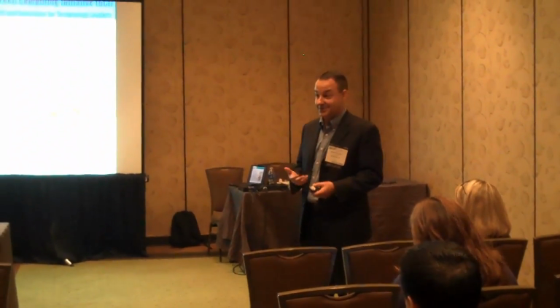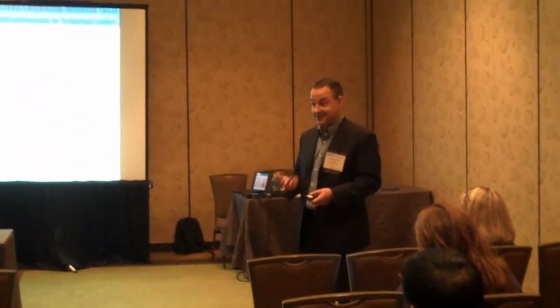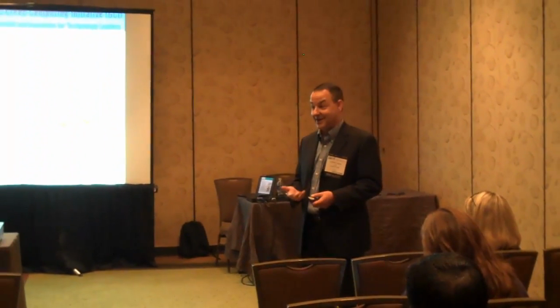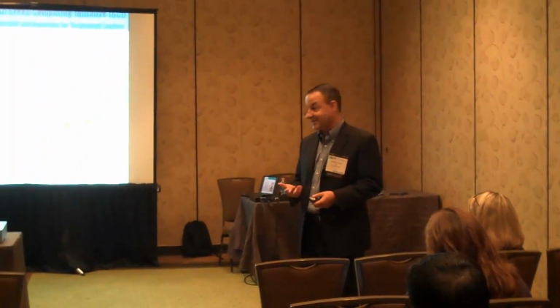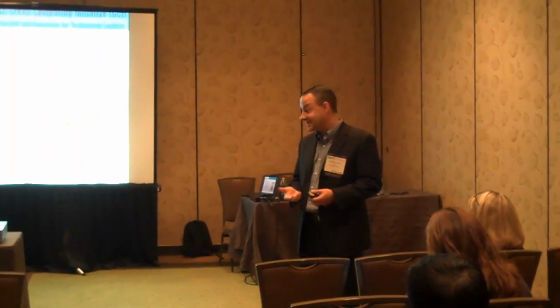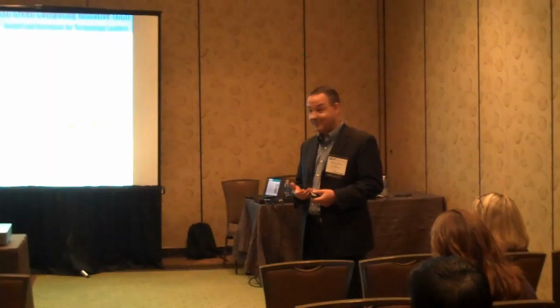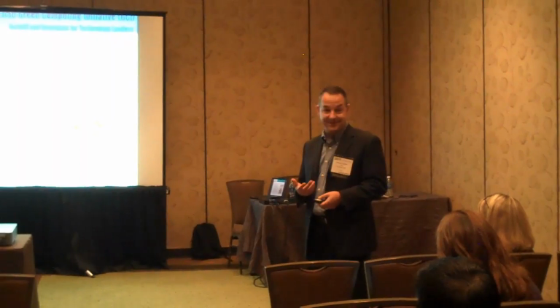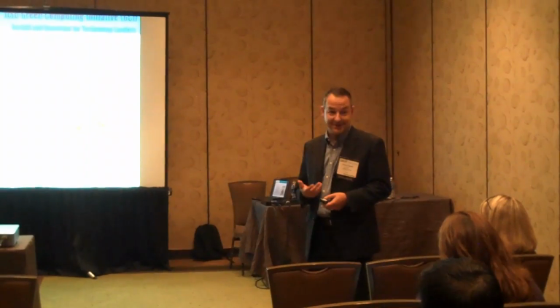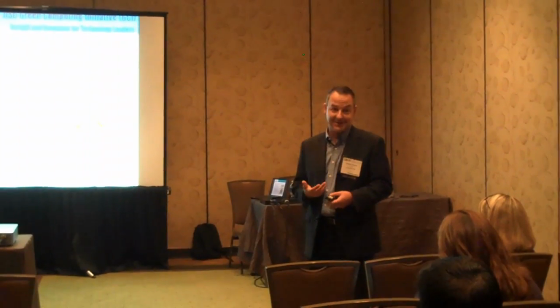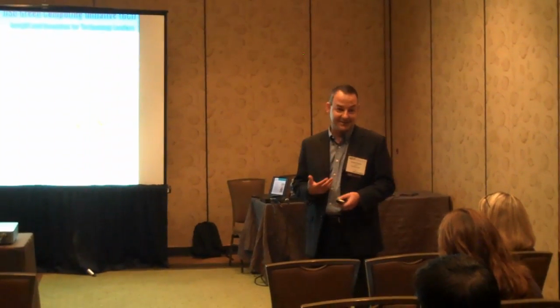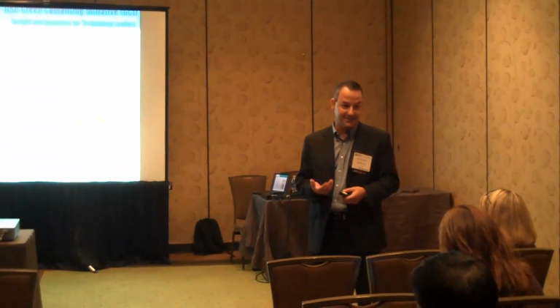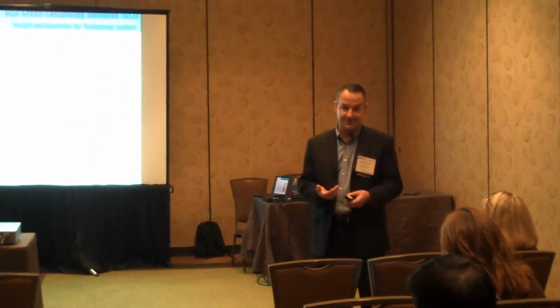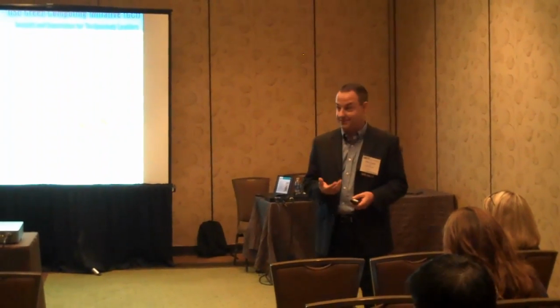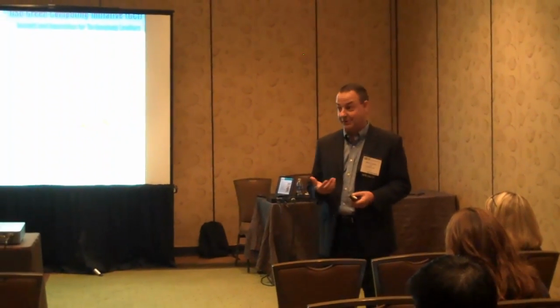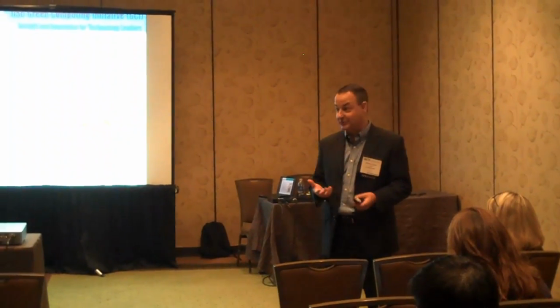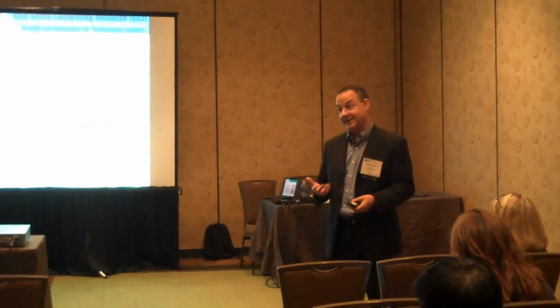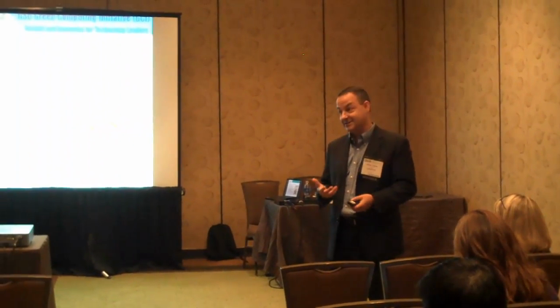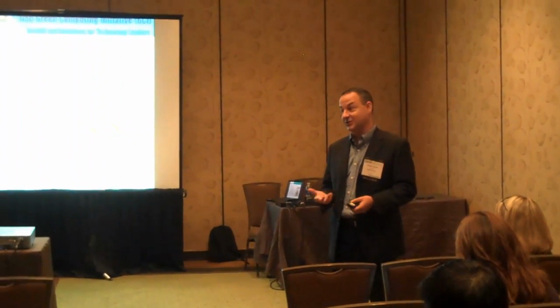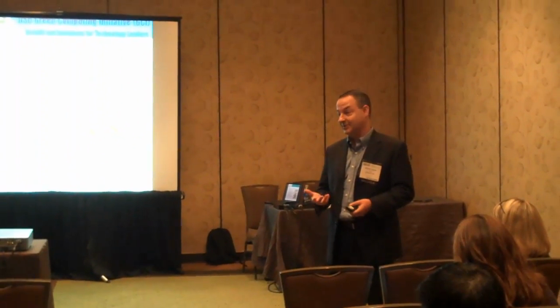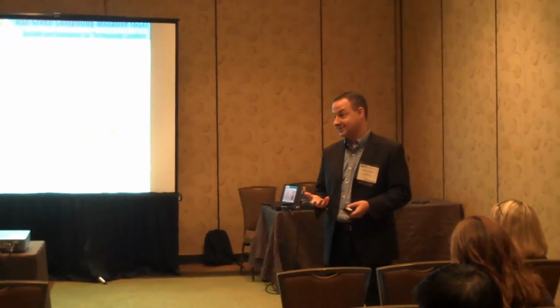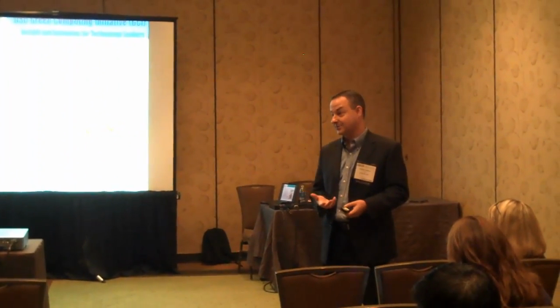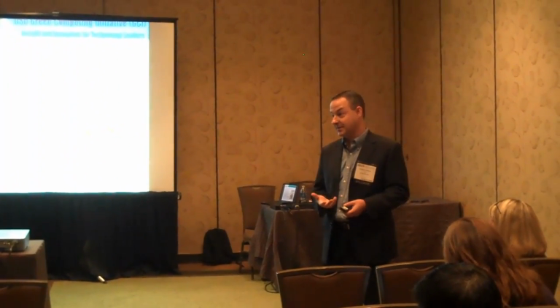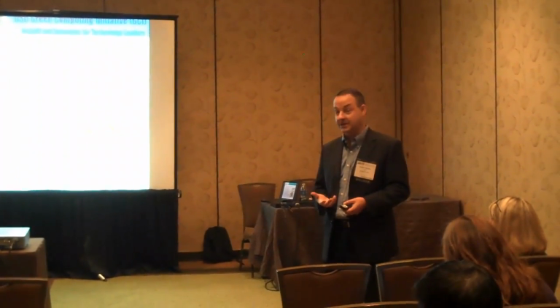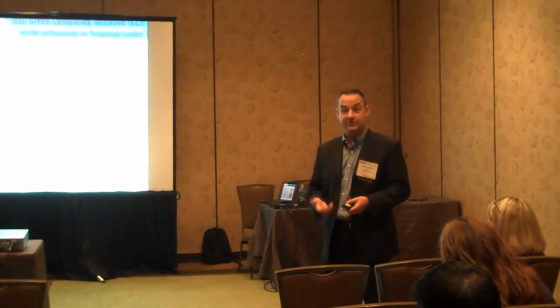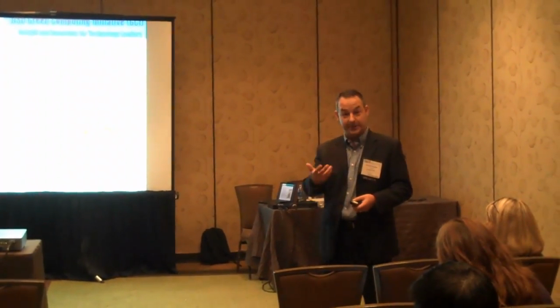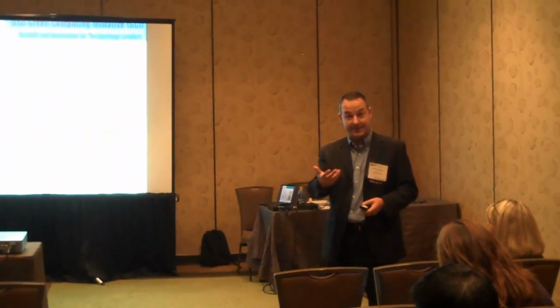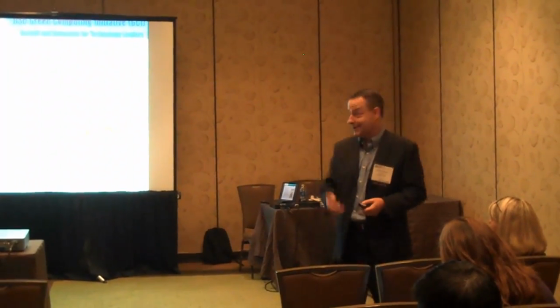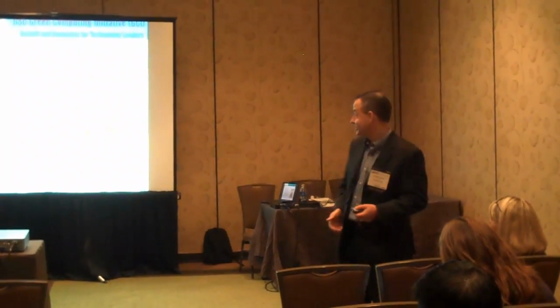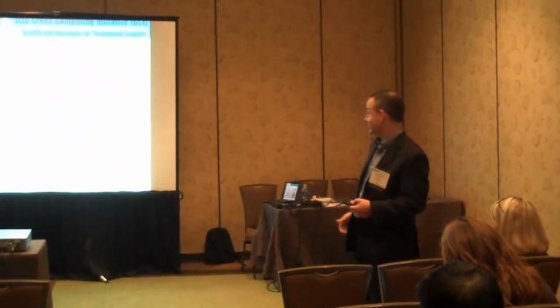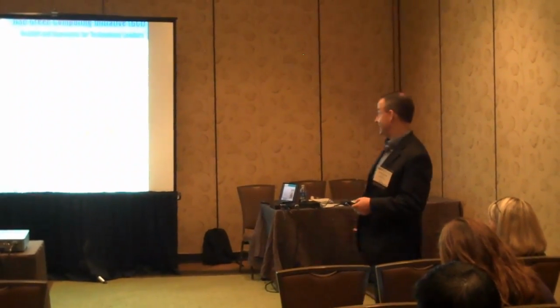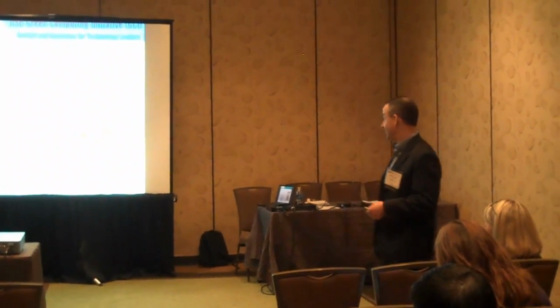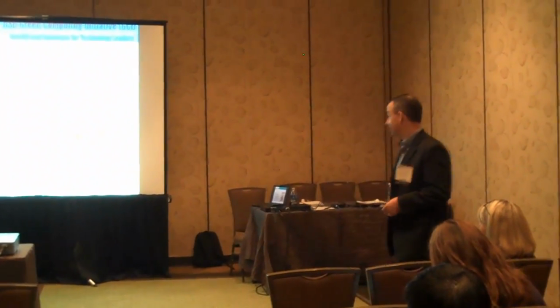Sometimes bad things happen, and the news media likes to jump on those other things. Certainly not technology-related, but that's the reality.